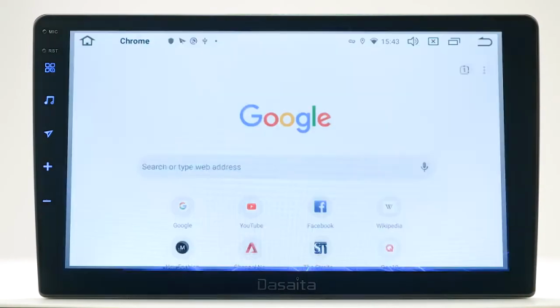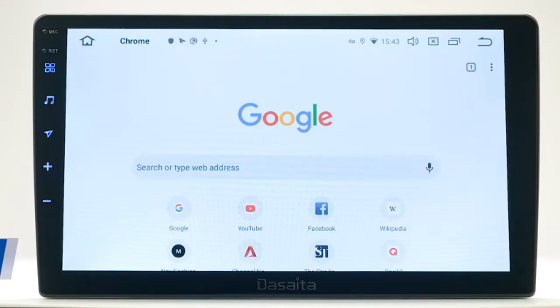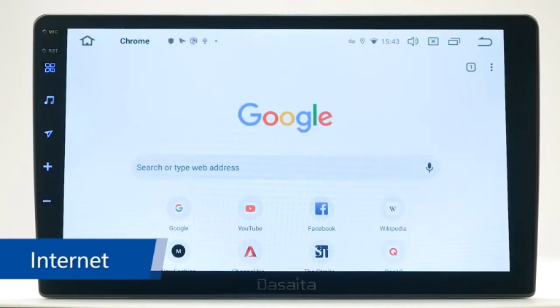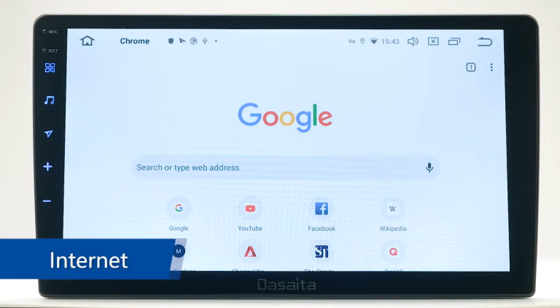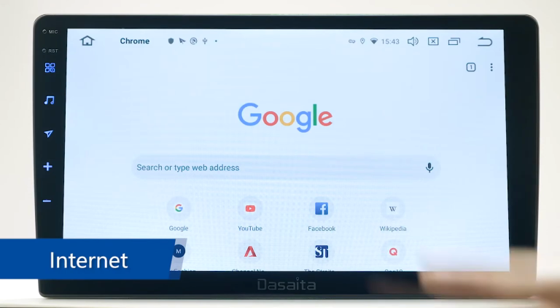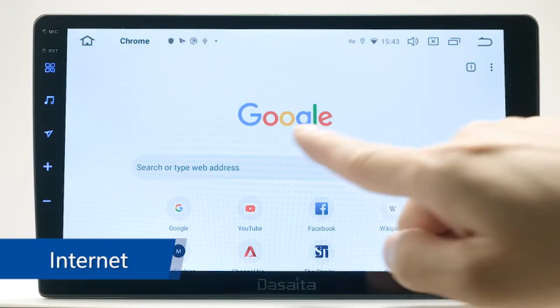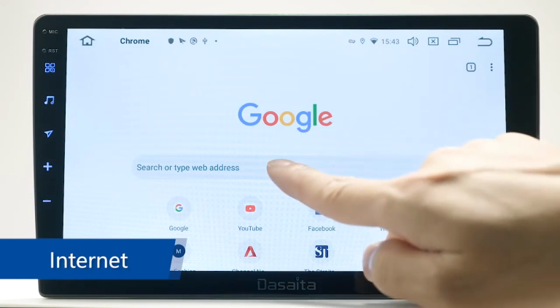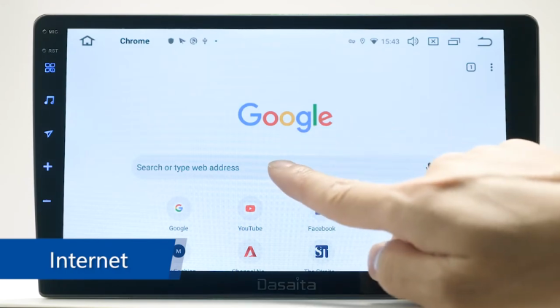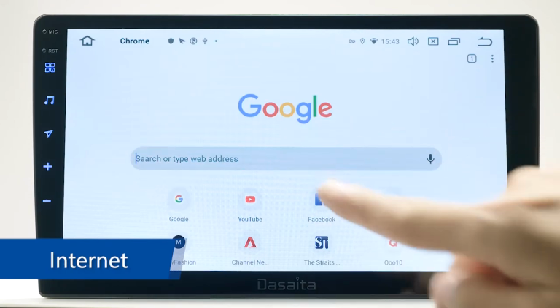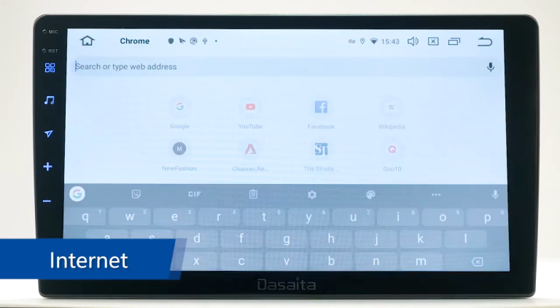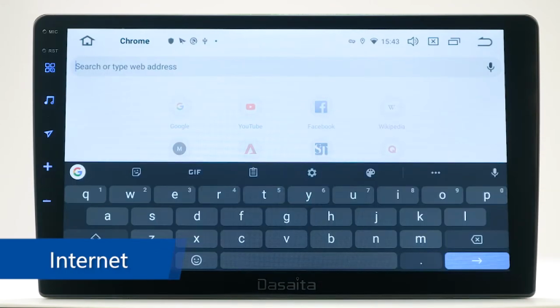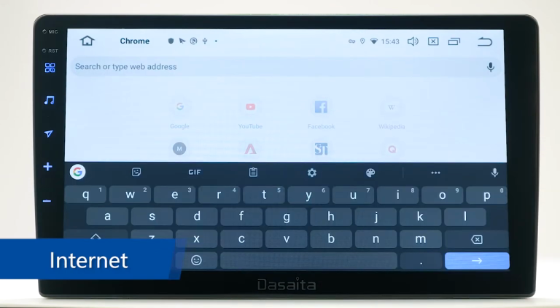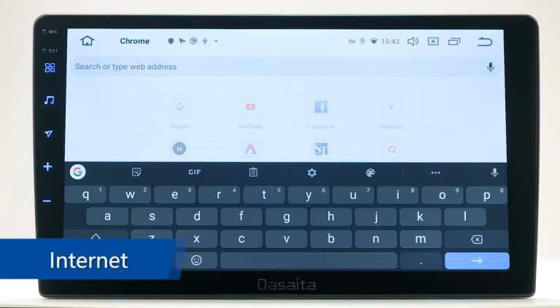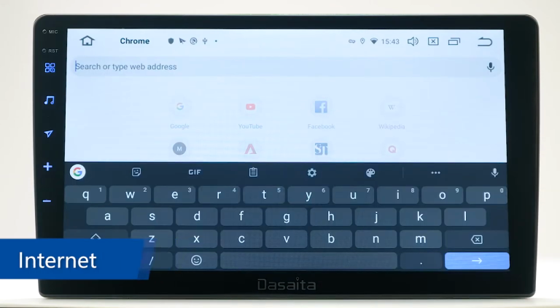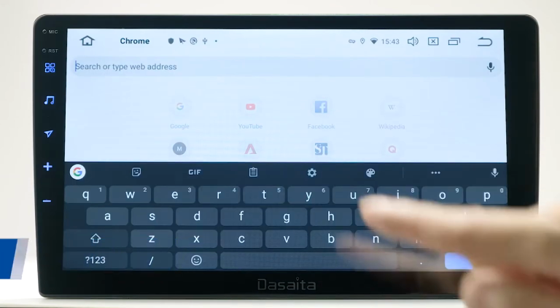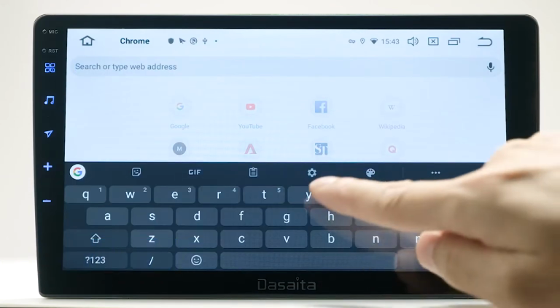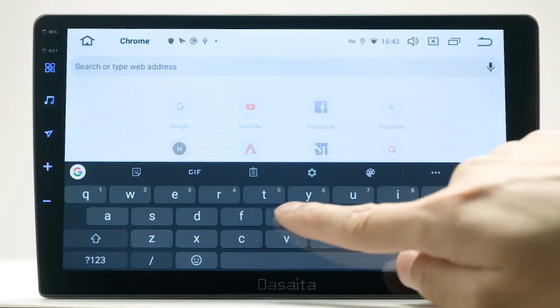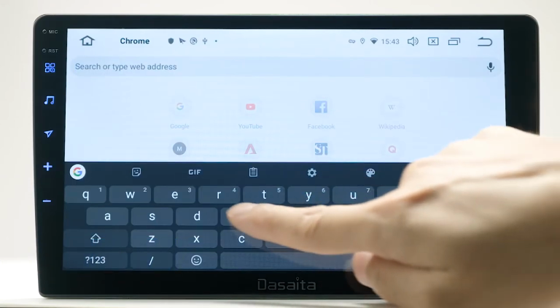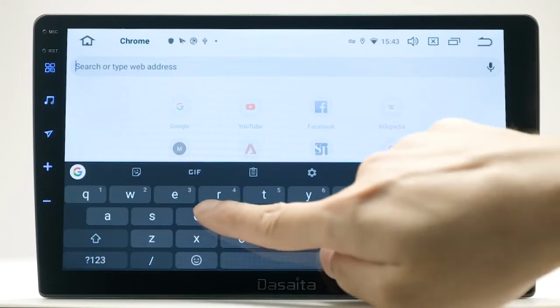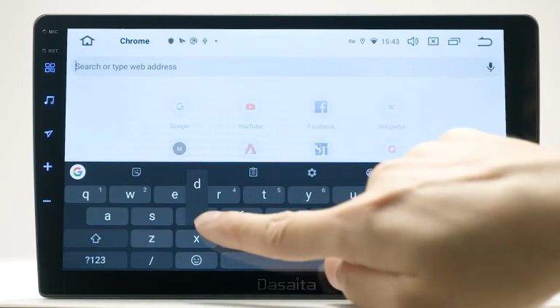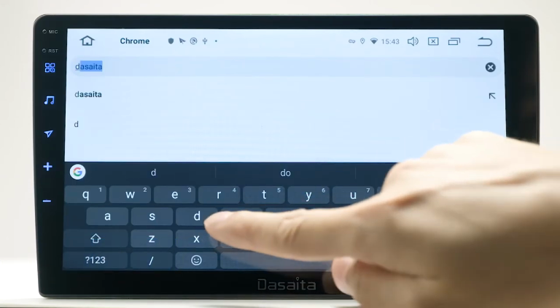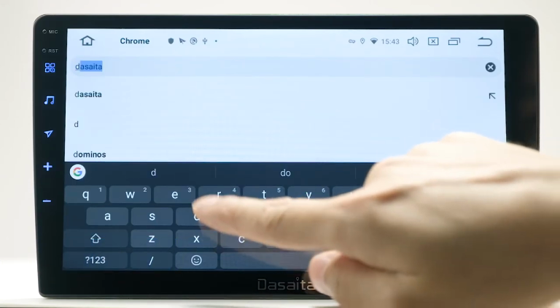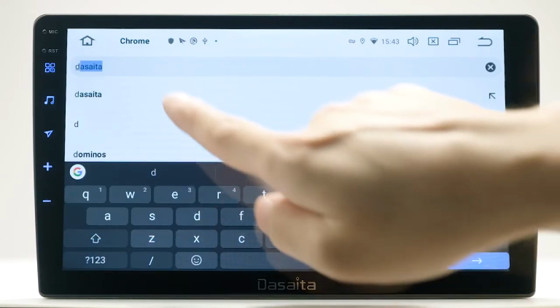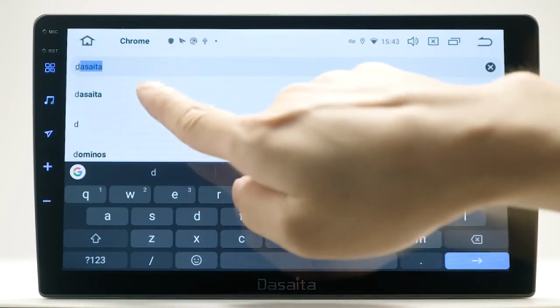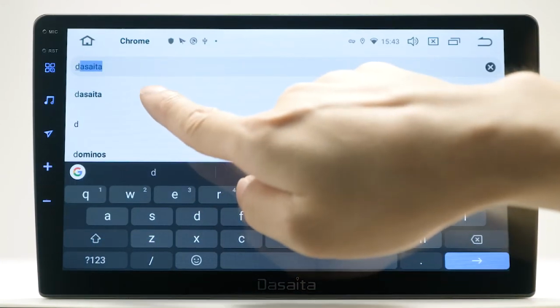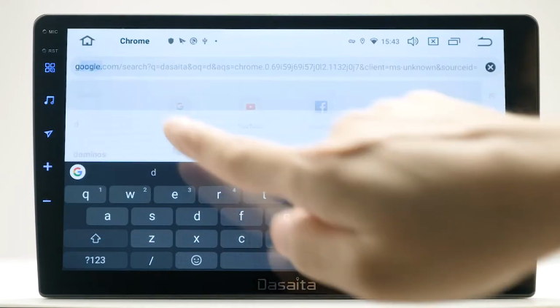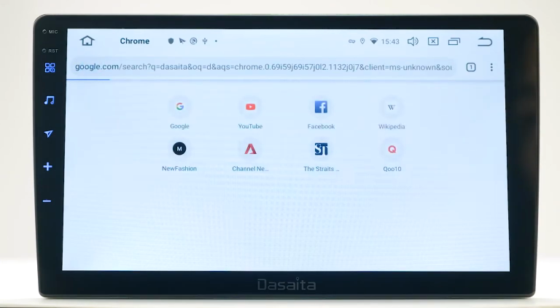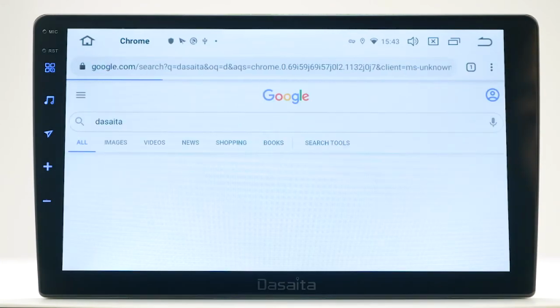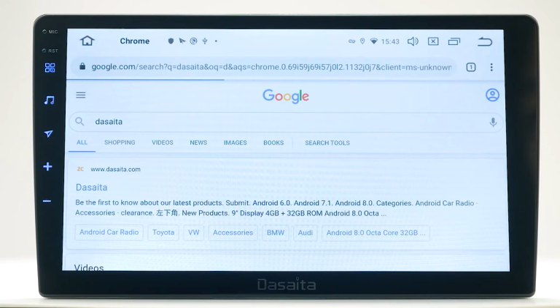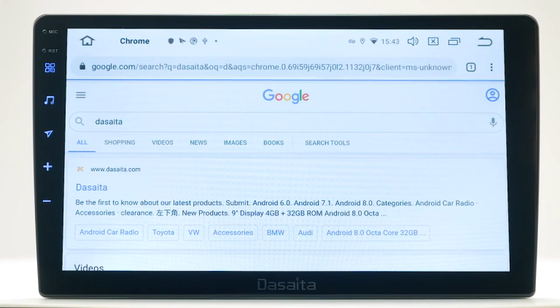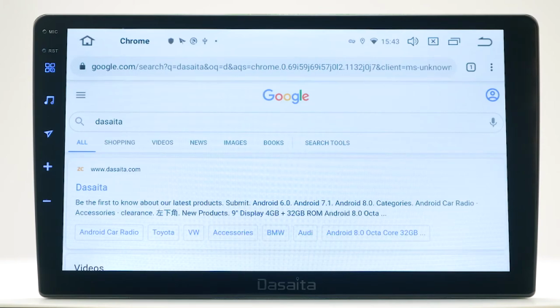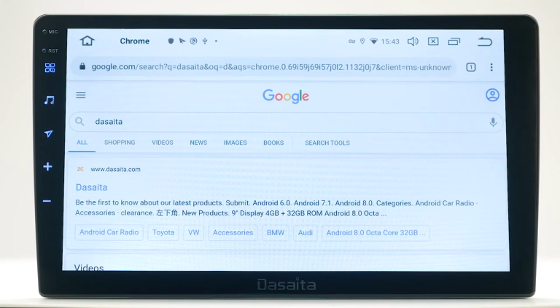Internet. Like any tablet, you can surf the internet on your head unit simply by using the Chrome browser.